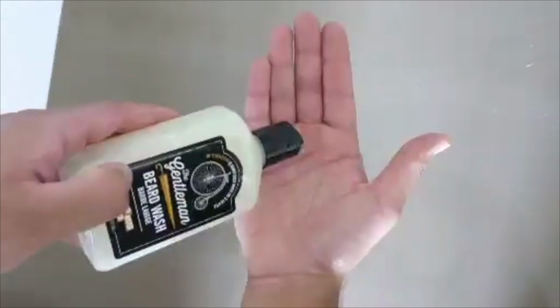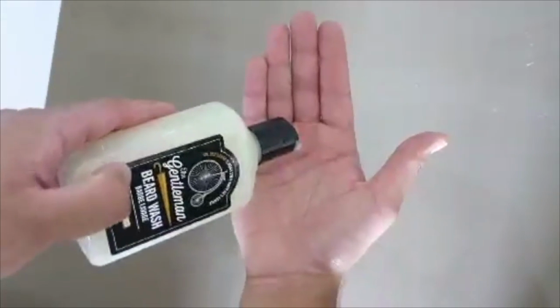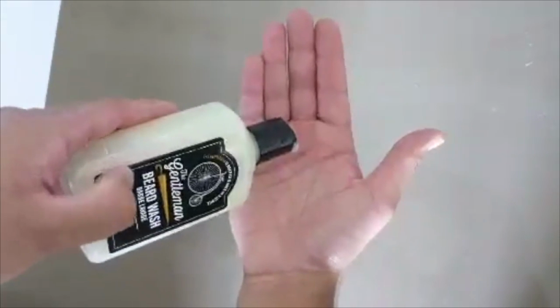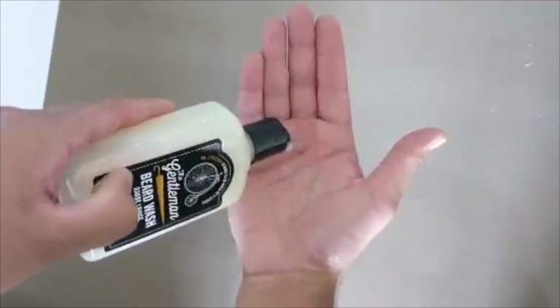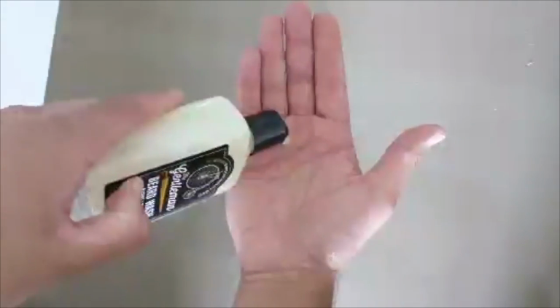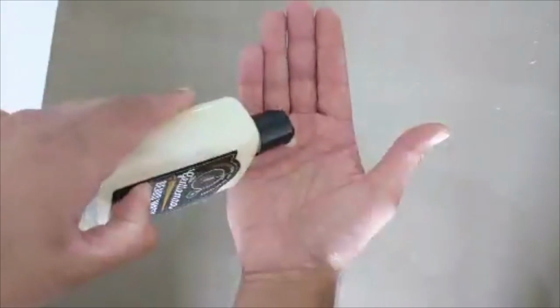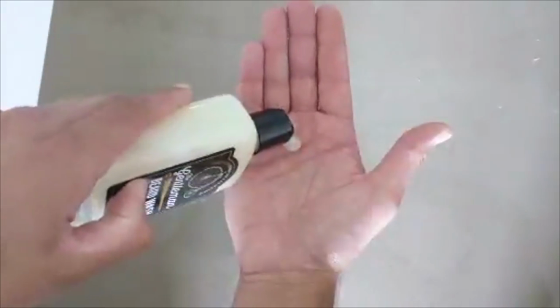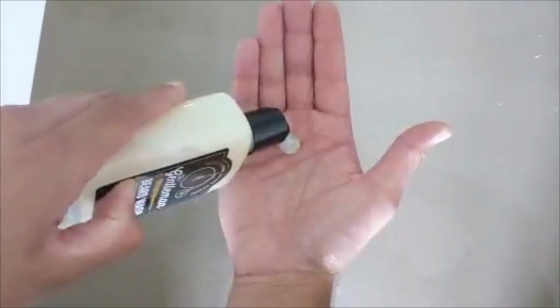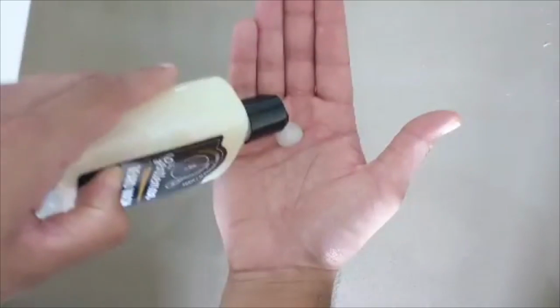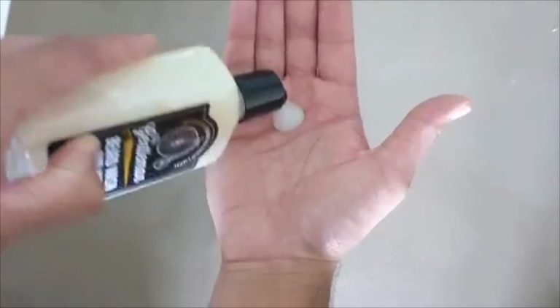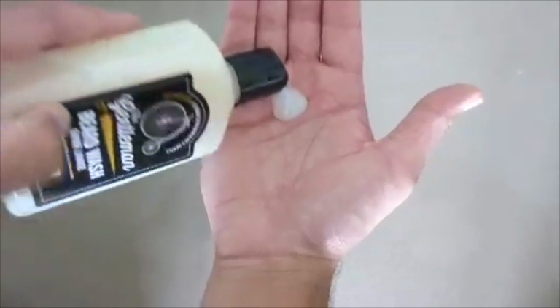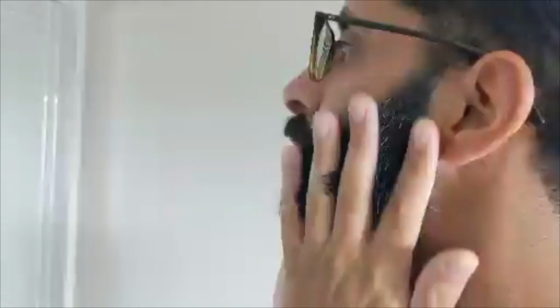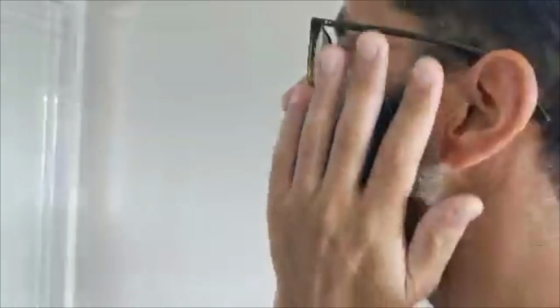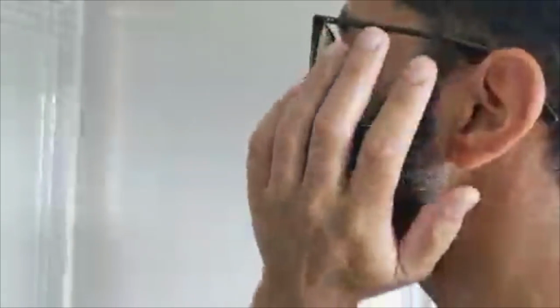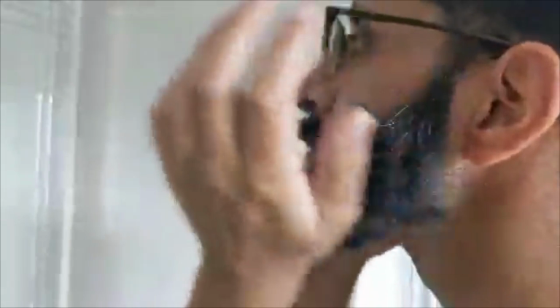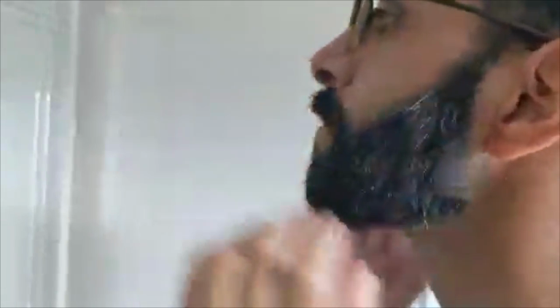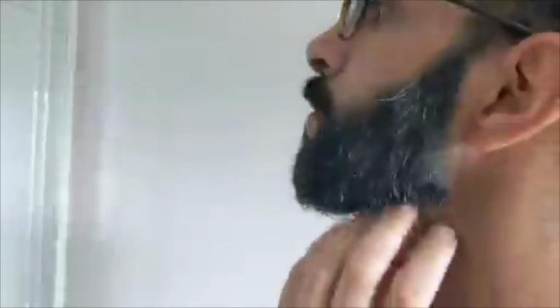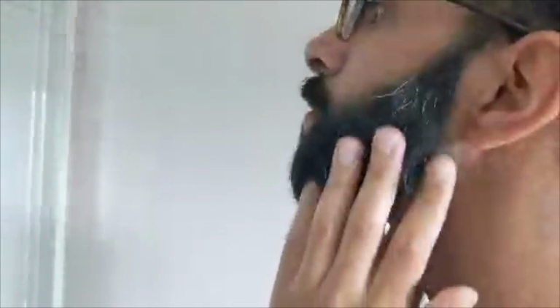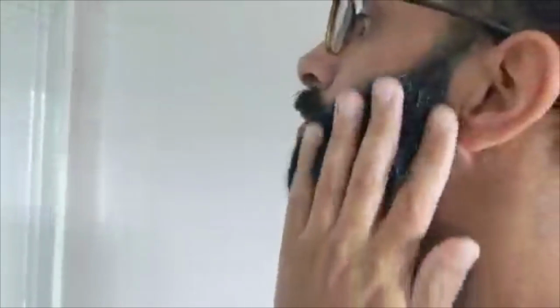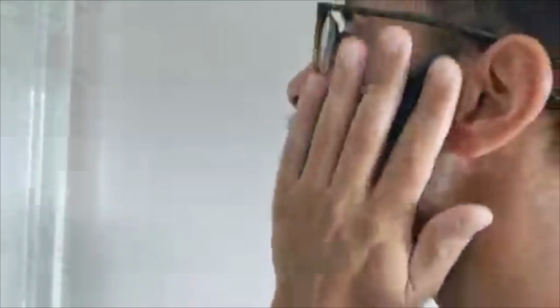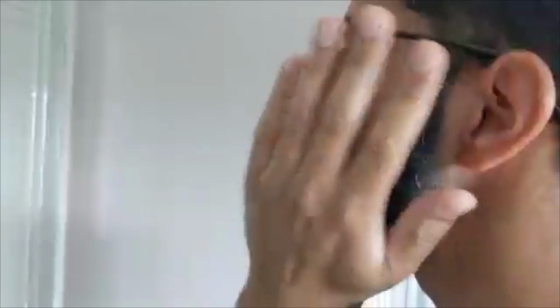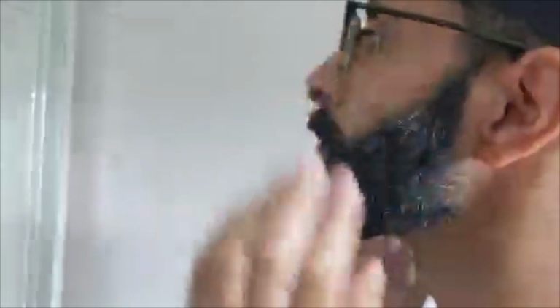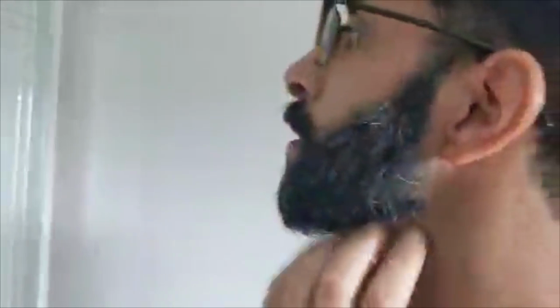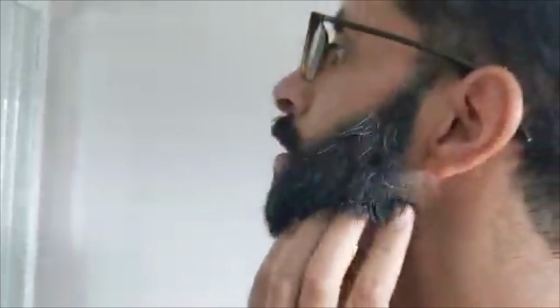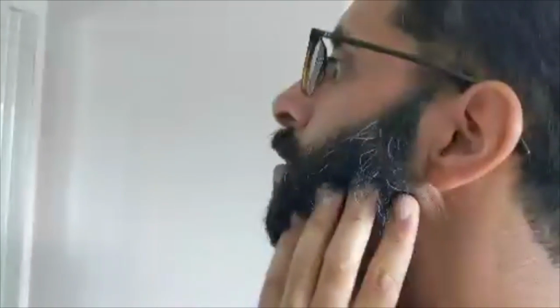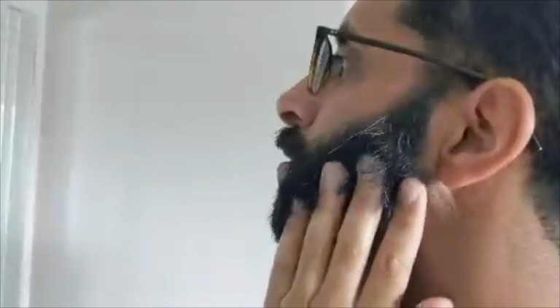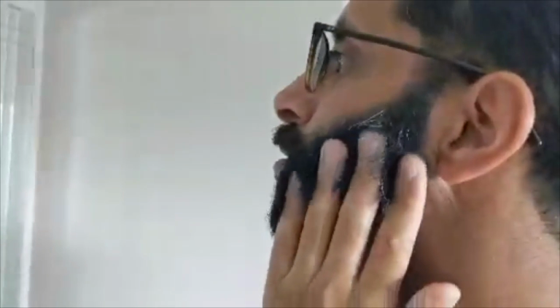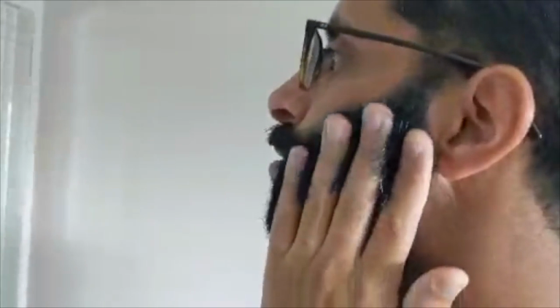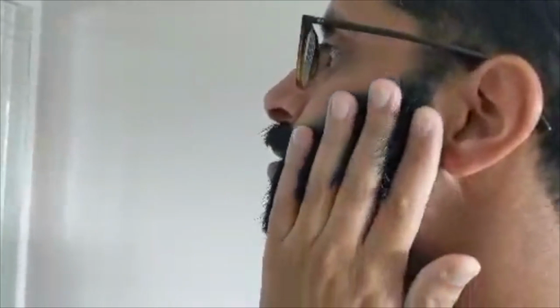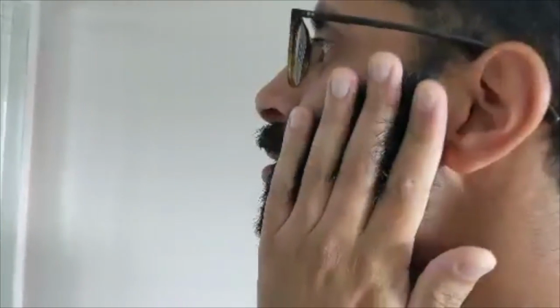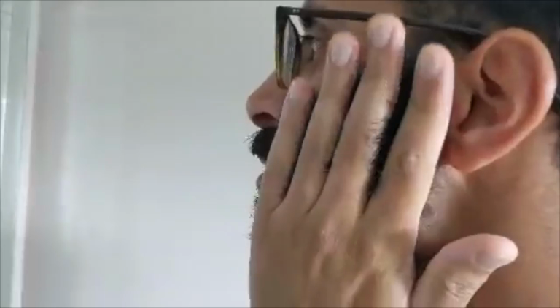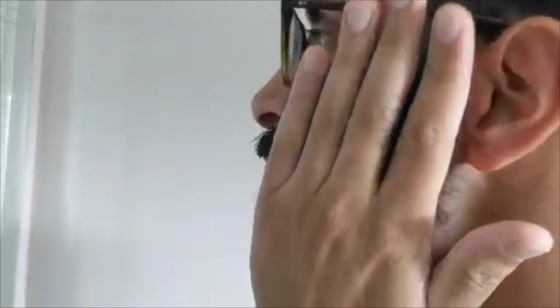Simply apply the beard wash to your hands, give a quick rub, and apply directly onto your skin and through your beard.